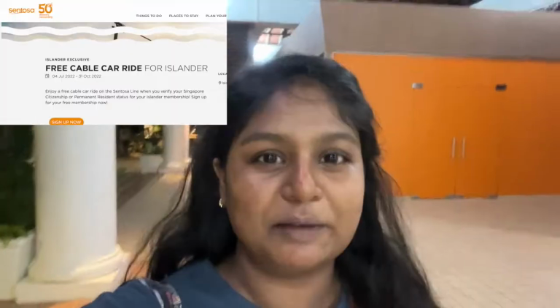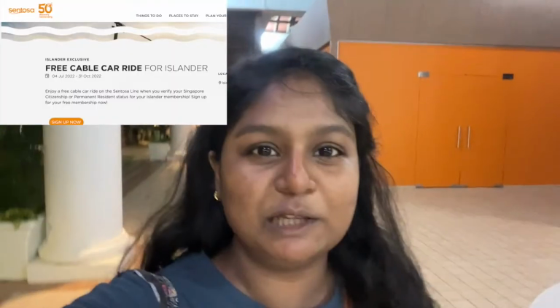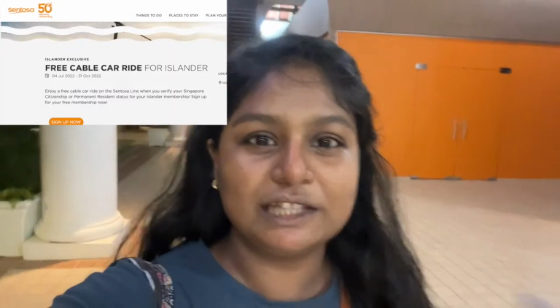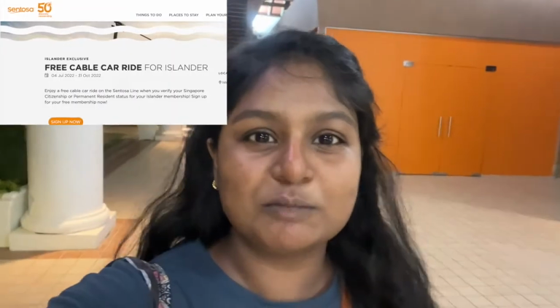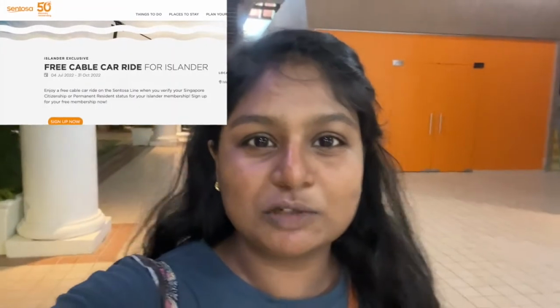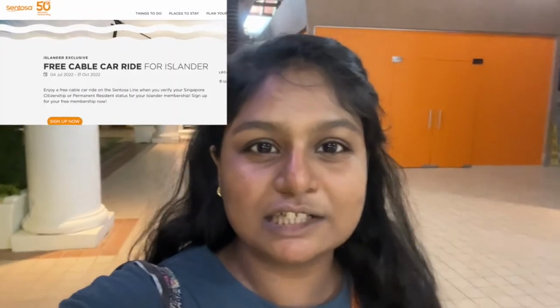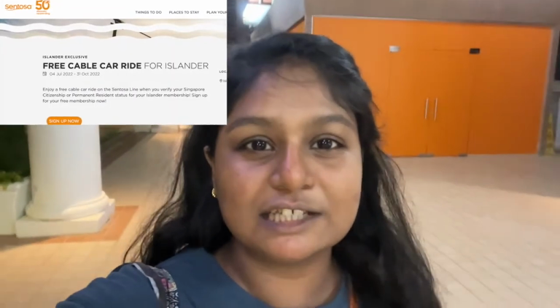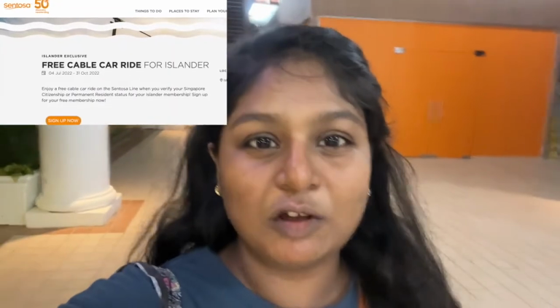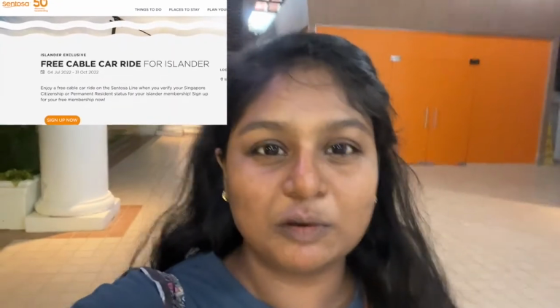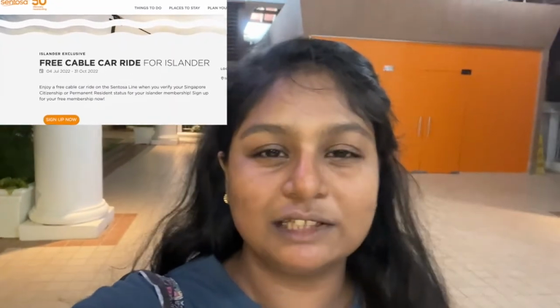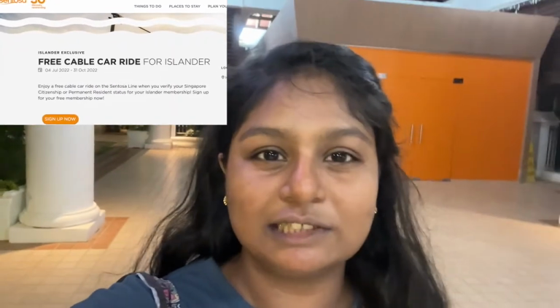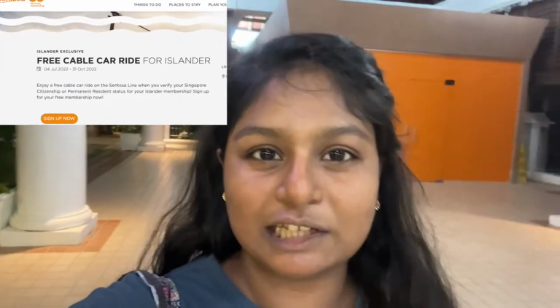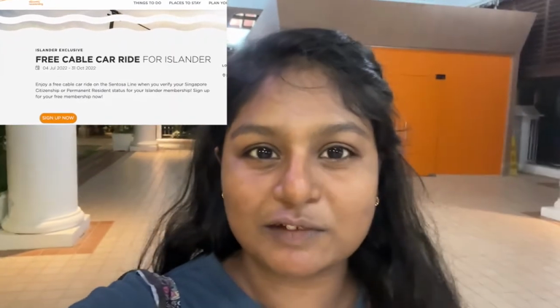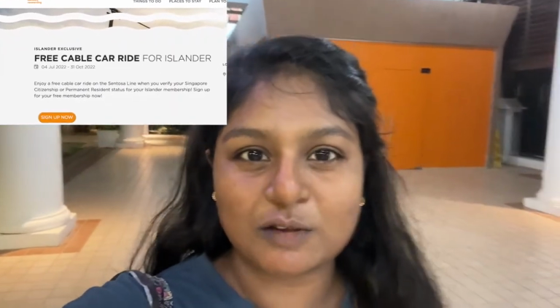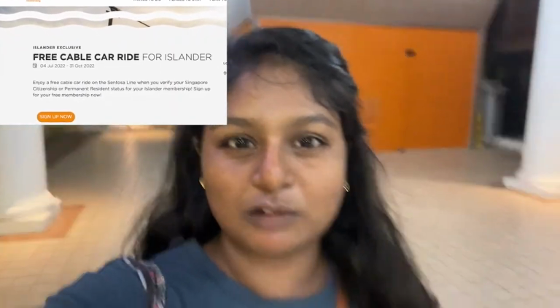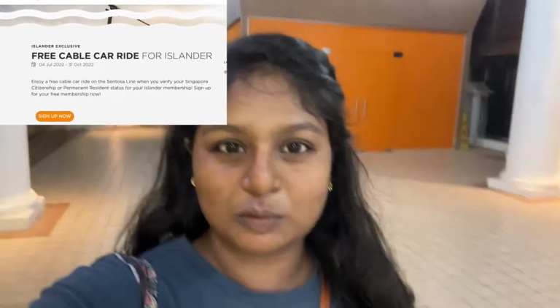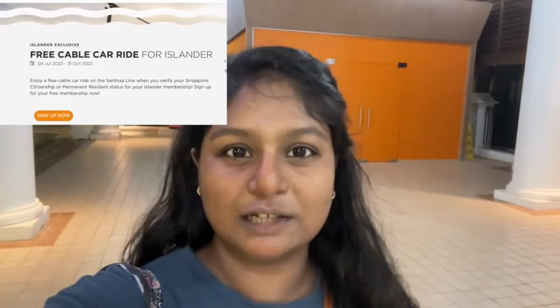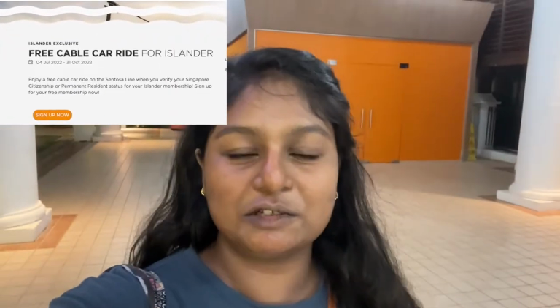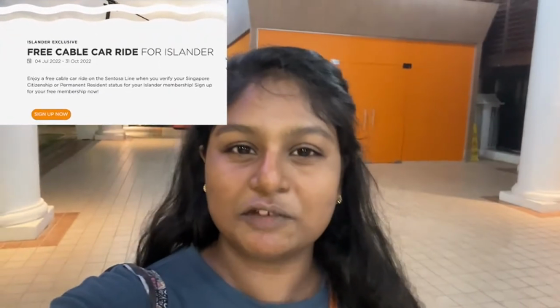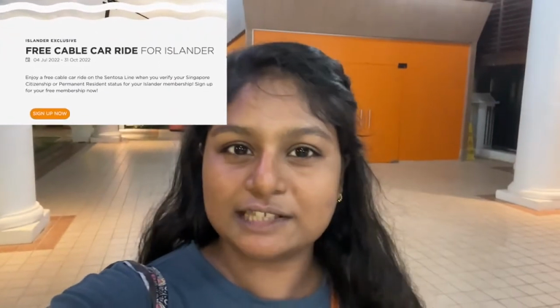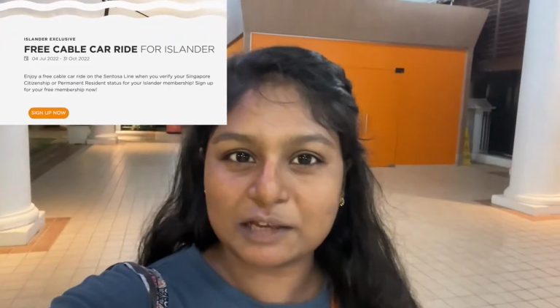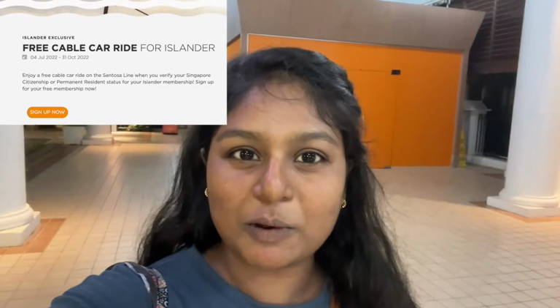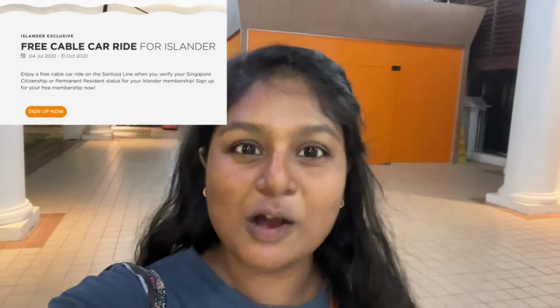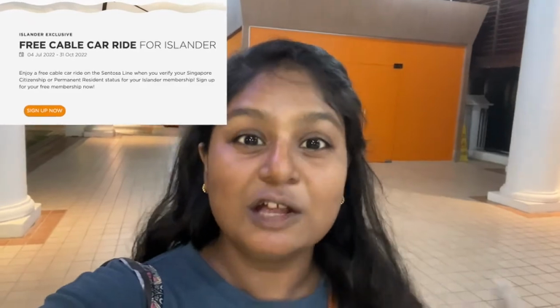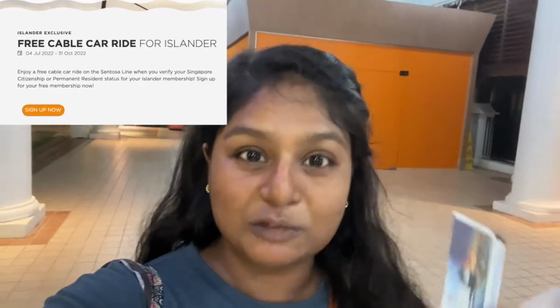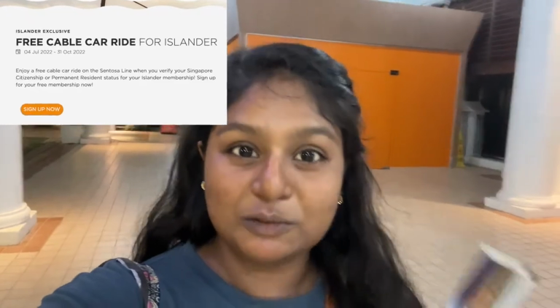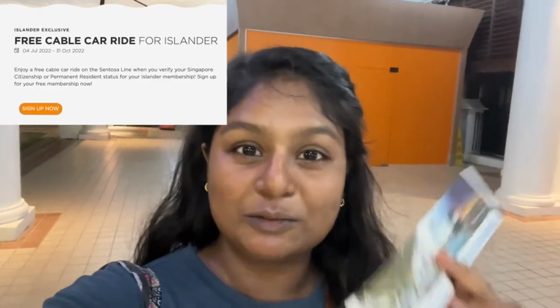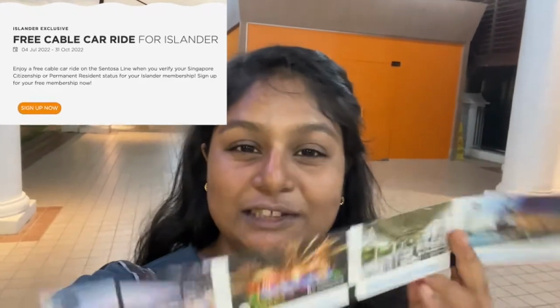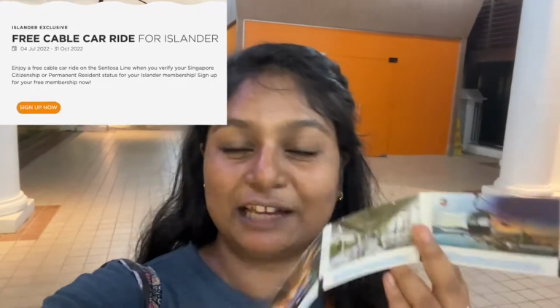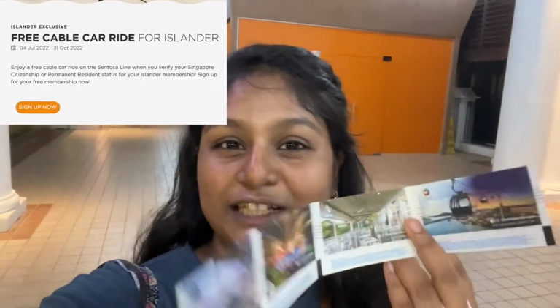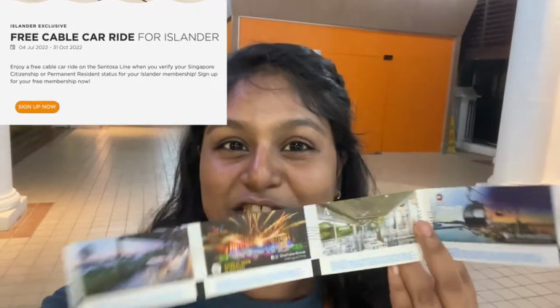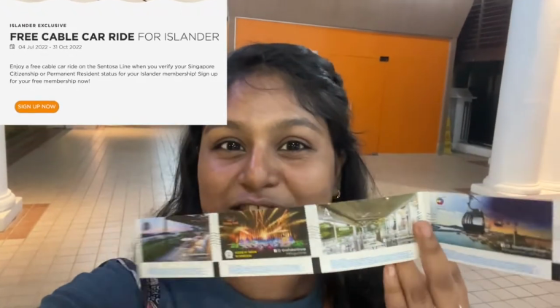By the way, this promotion is ongoing till the 31st of October. So if you're in Singapore, do take advantage of it.